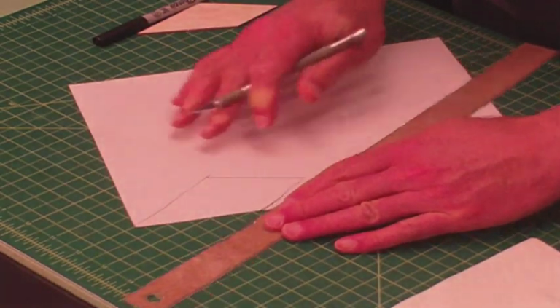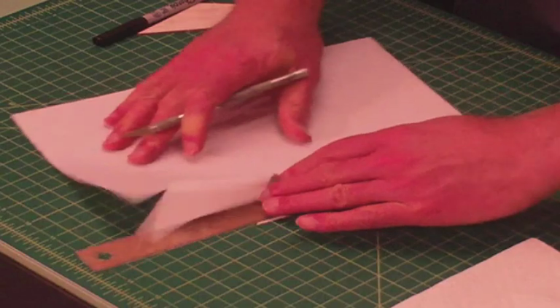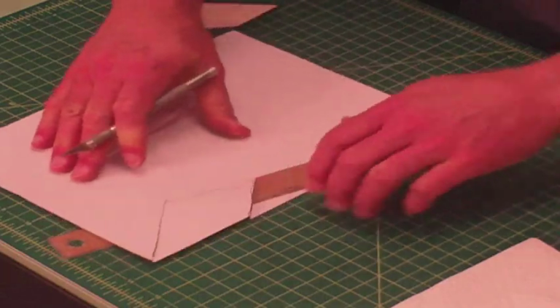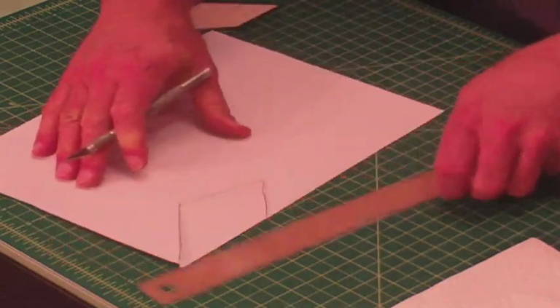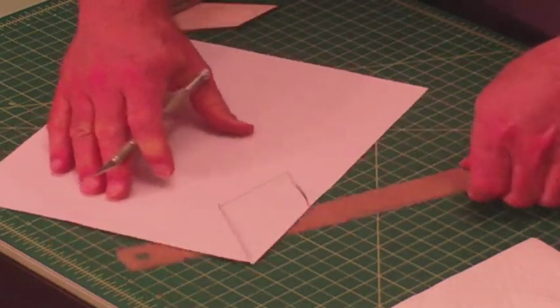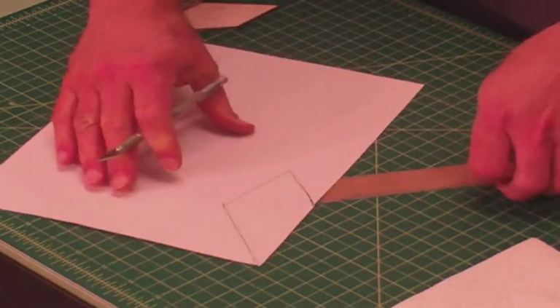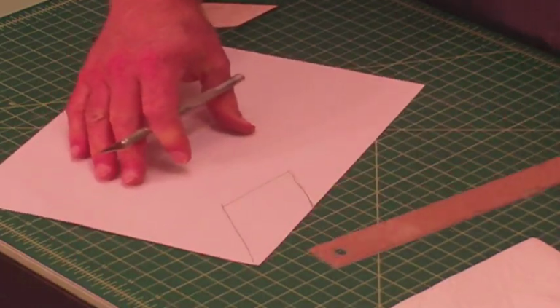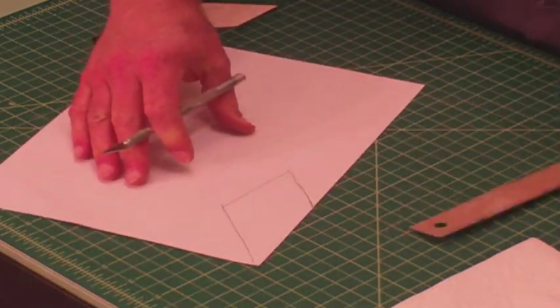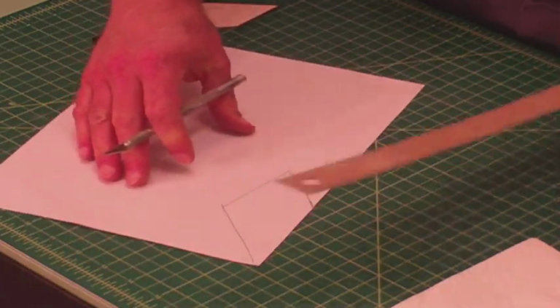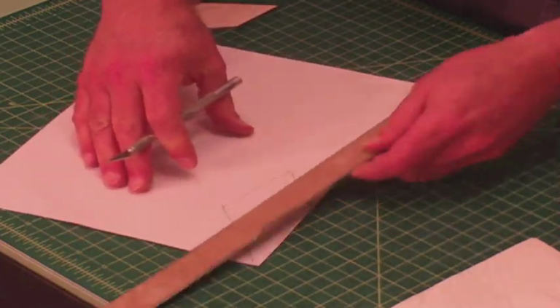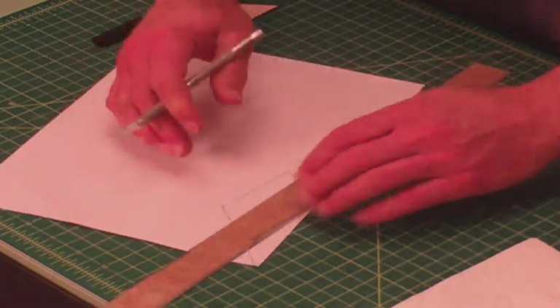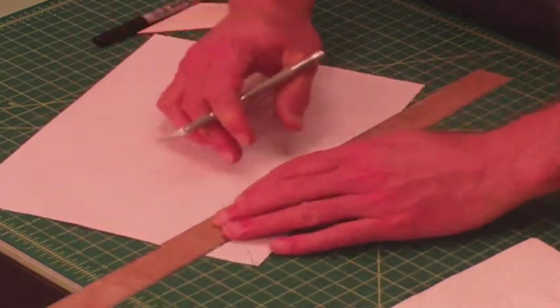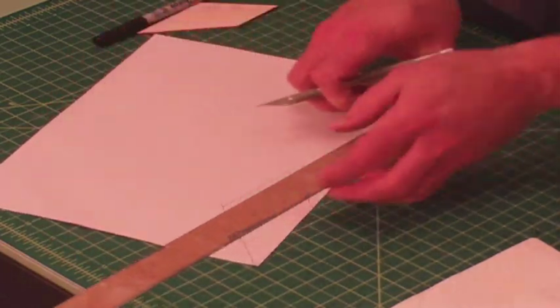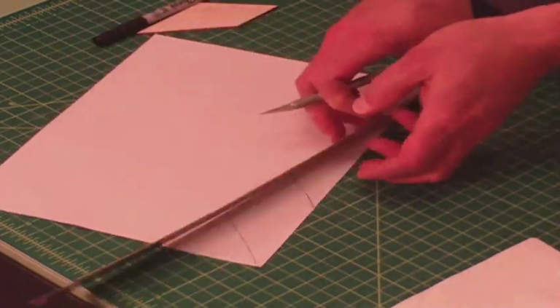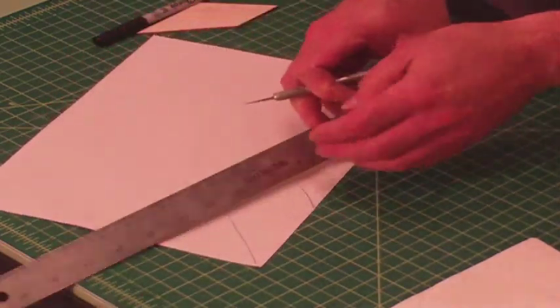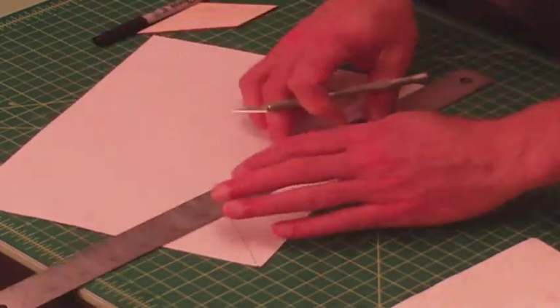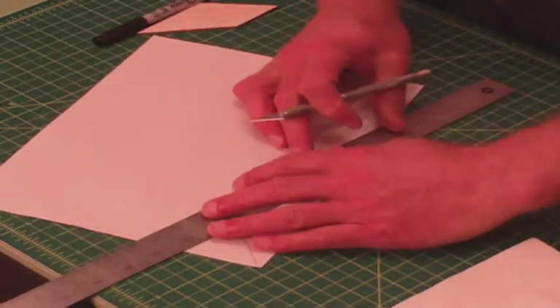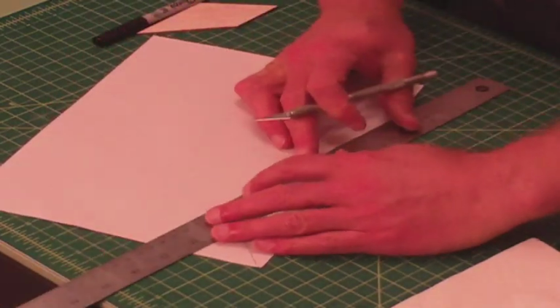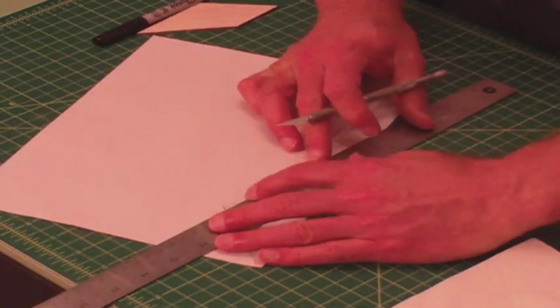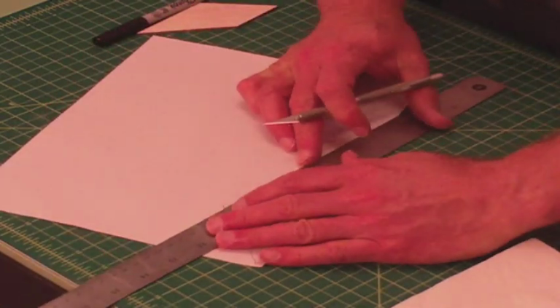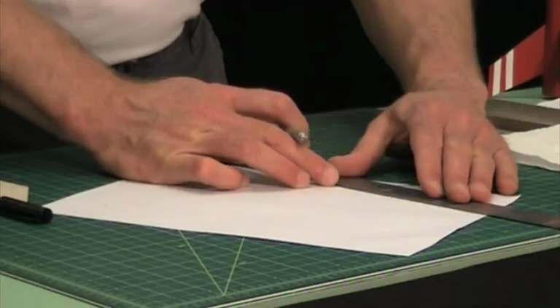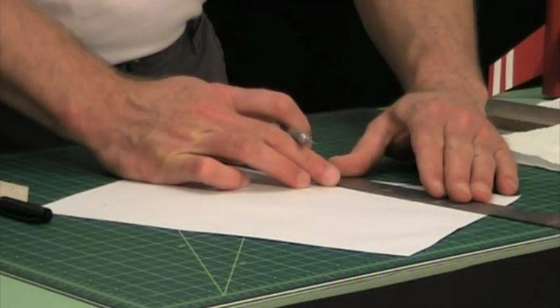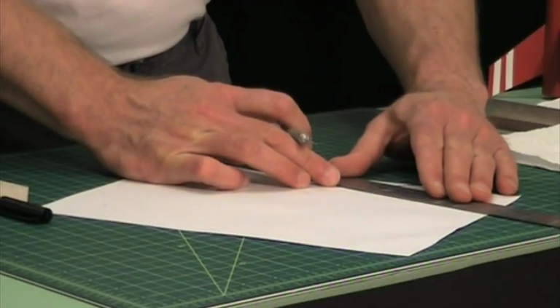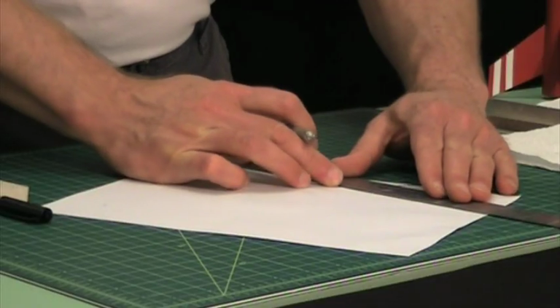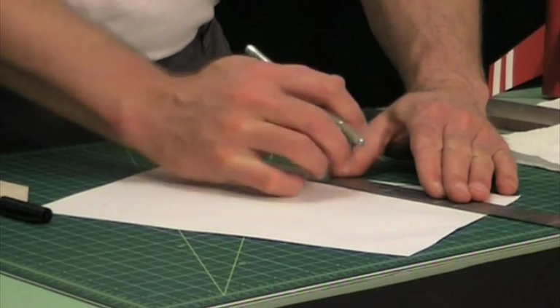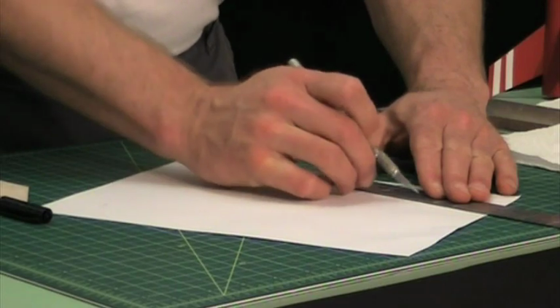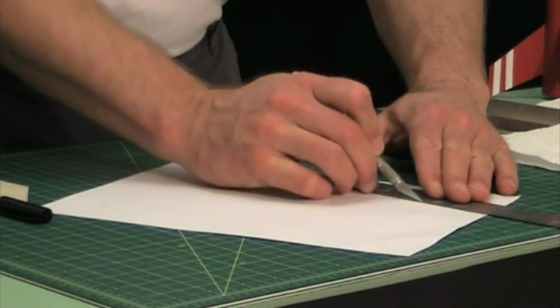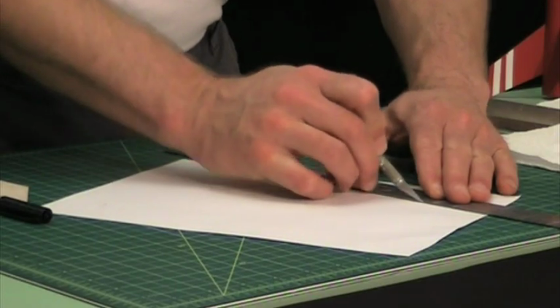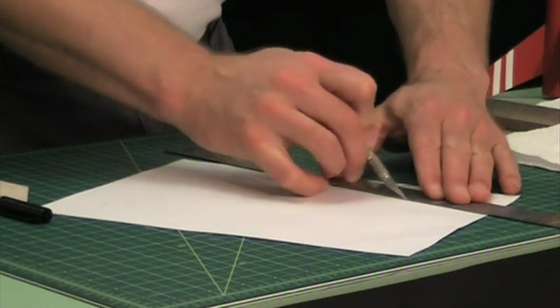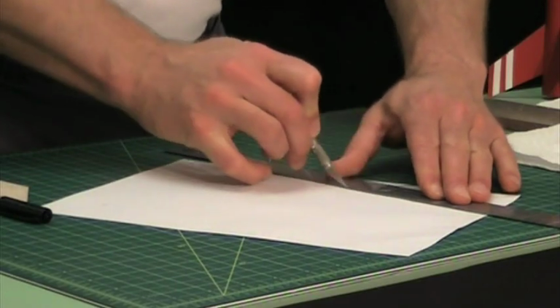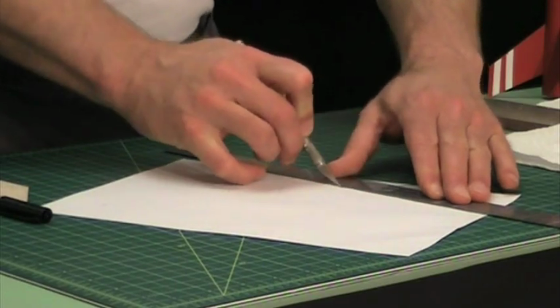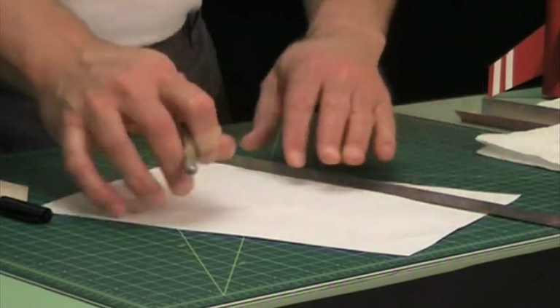This is going to be a little bit big — that's okay. I'm just using a metal roller here; you can also use scissors if you want.